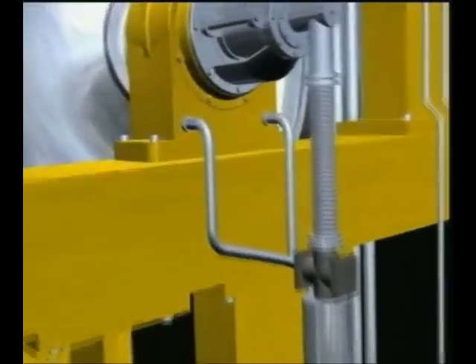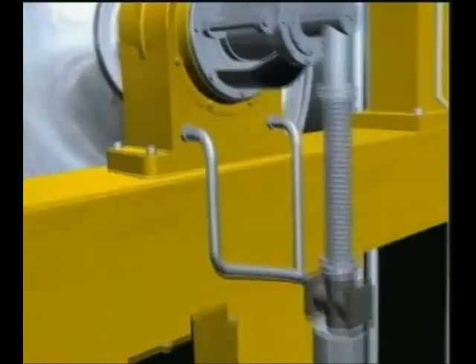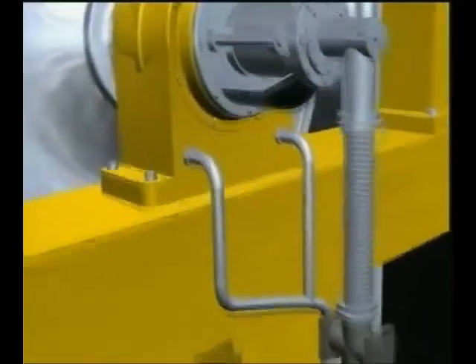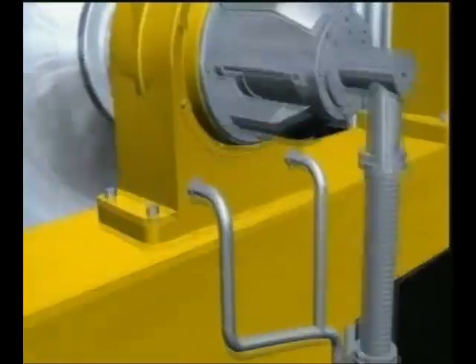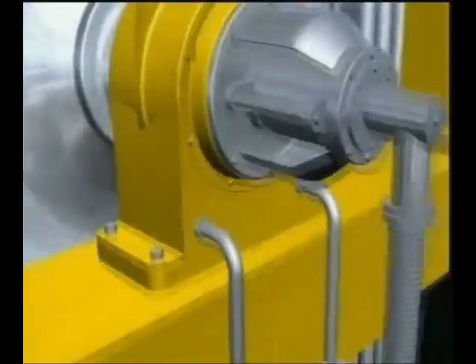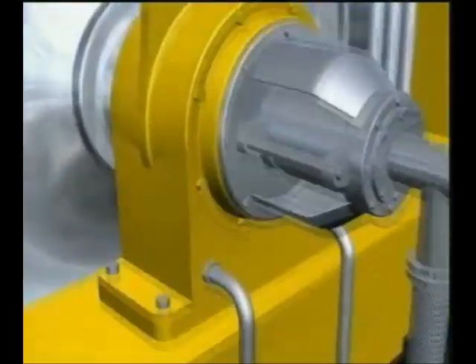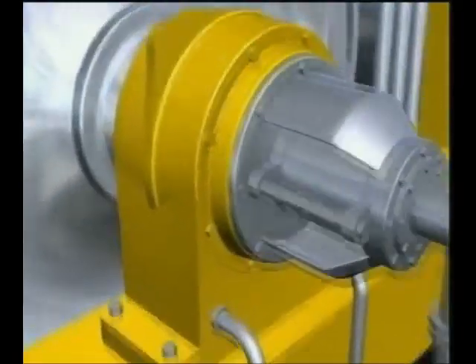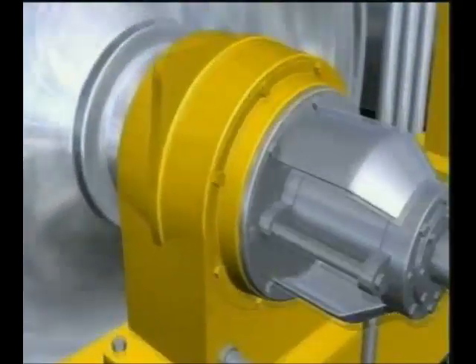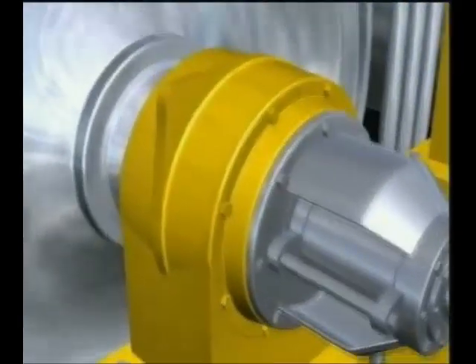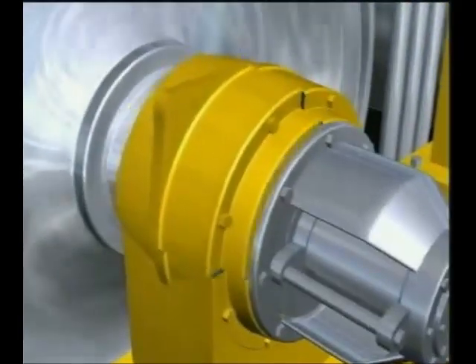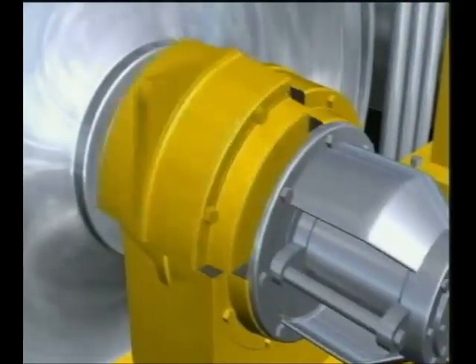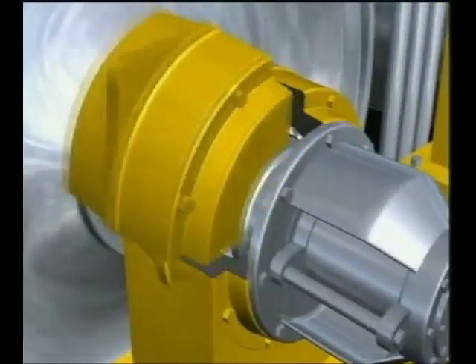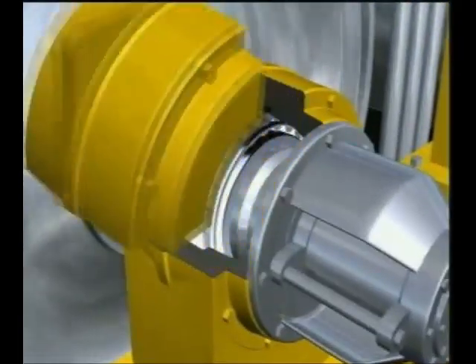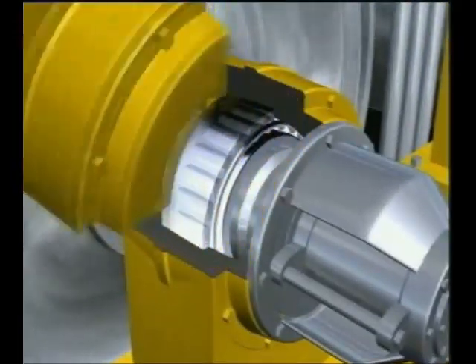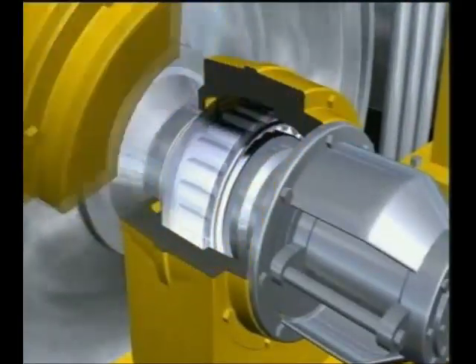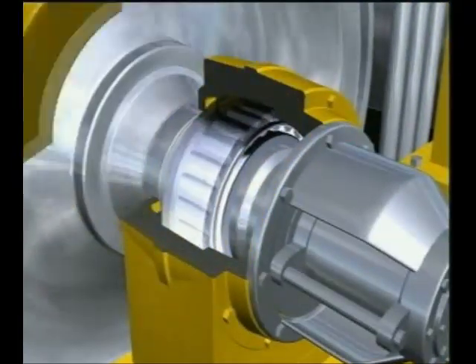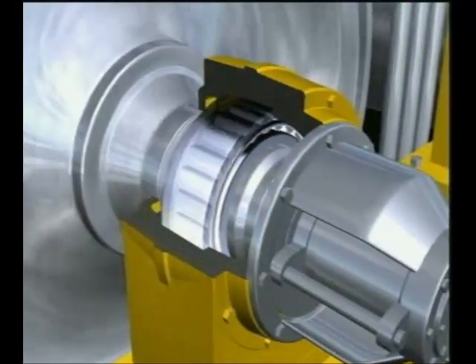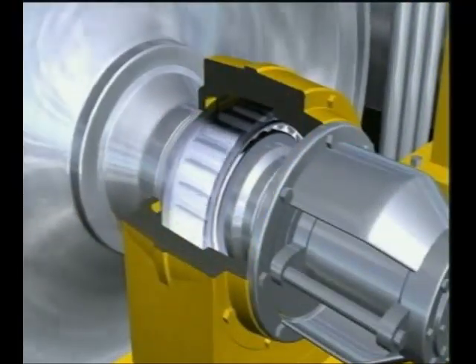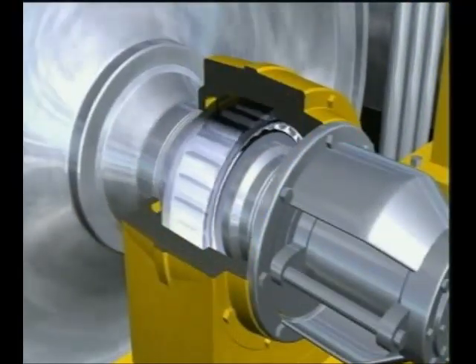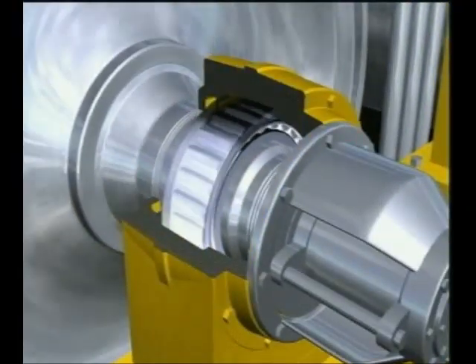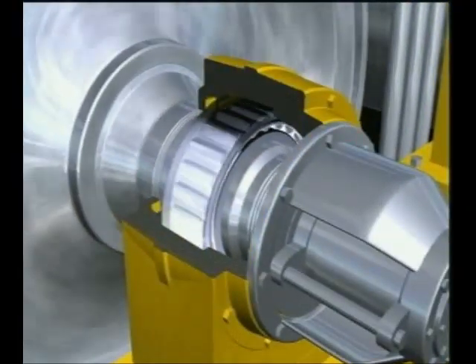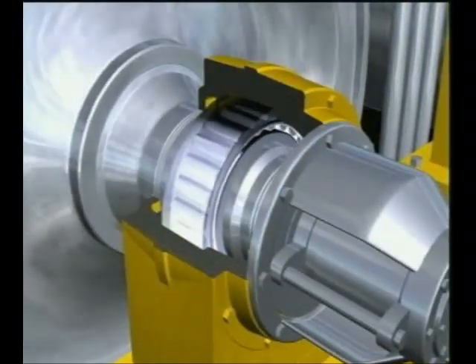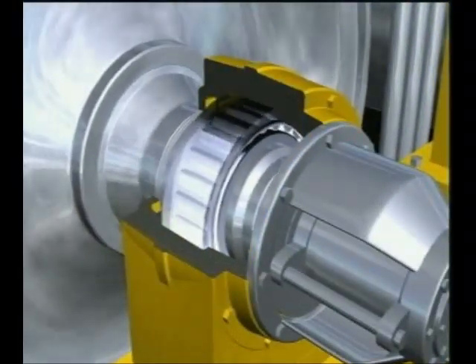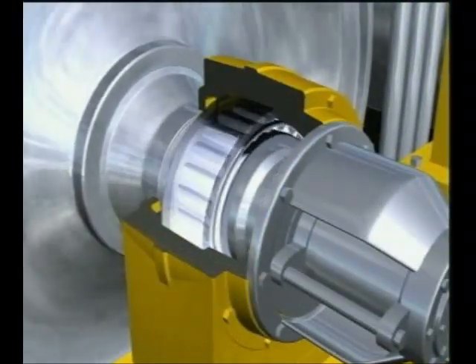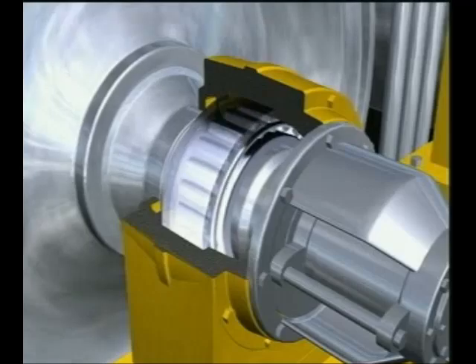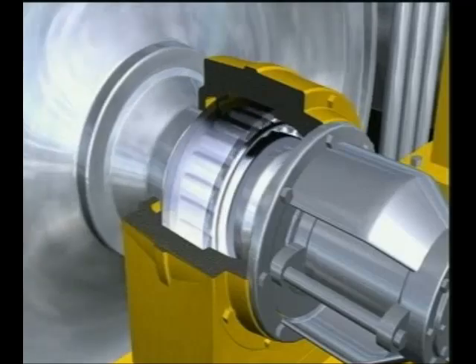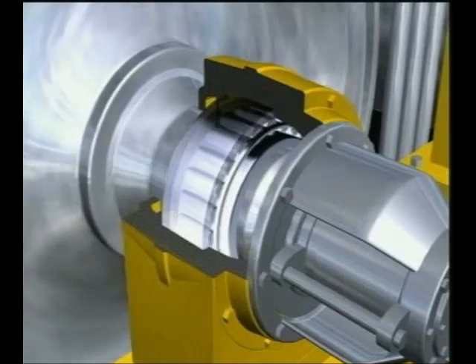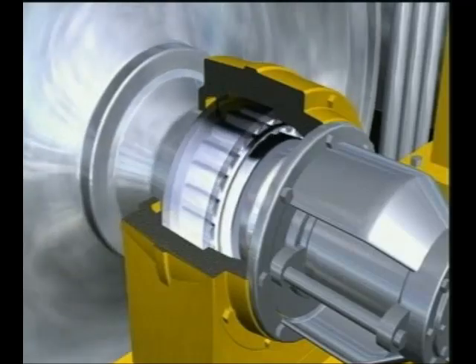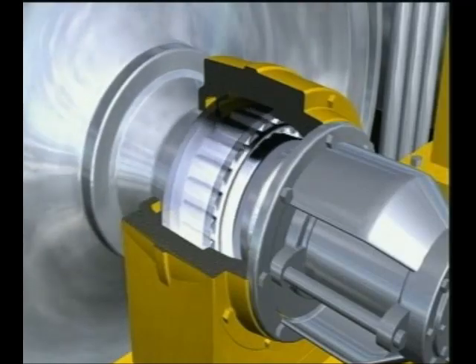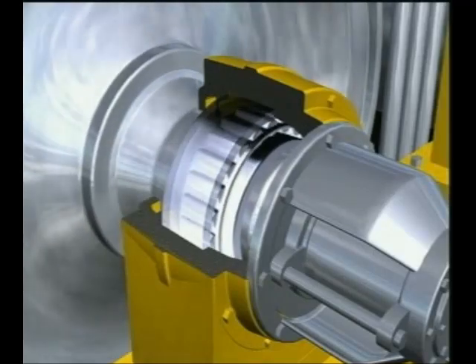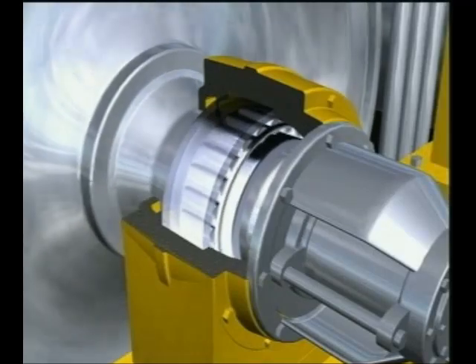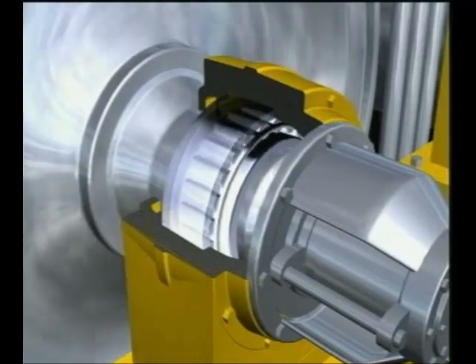Roller bearings have much larger contact areas, which make them more suited to heavy loads and shock load applications.